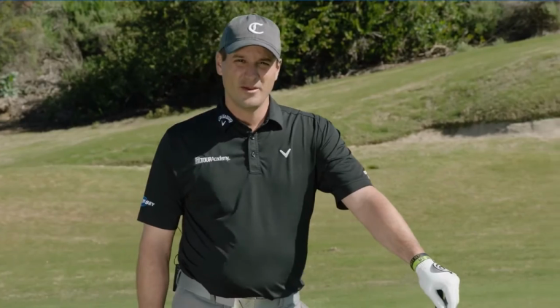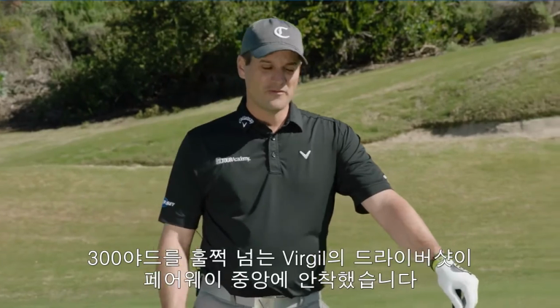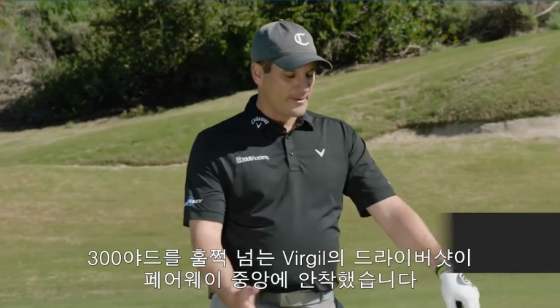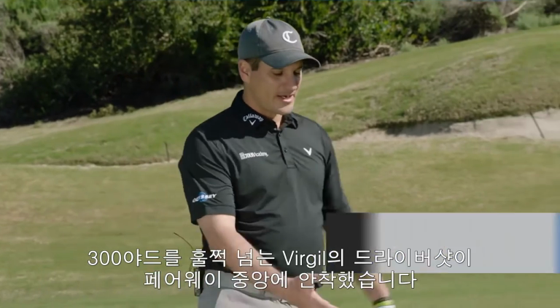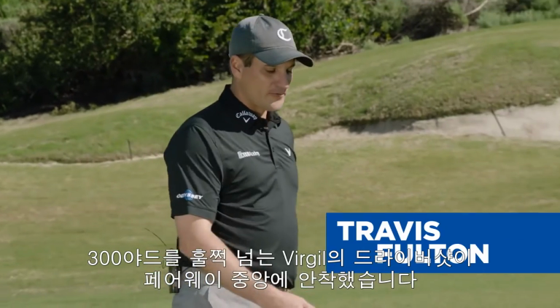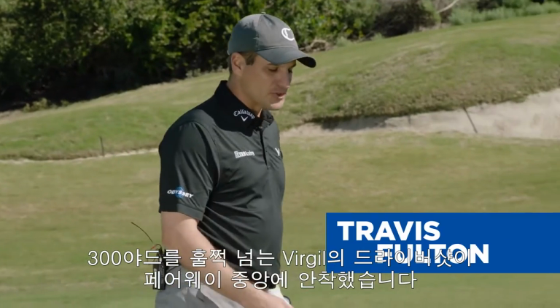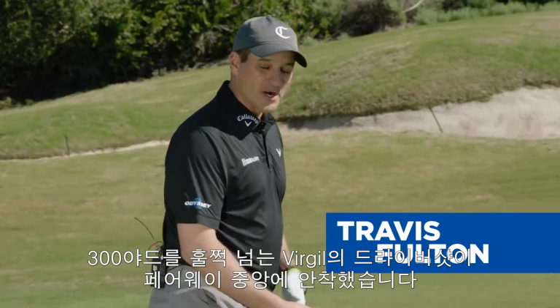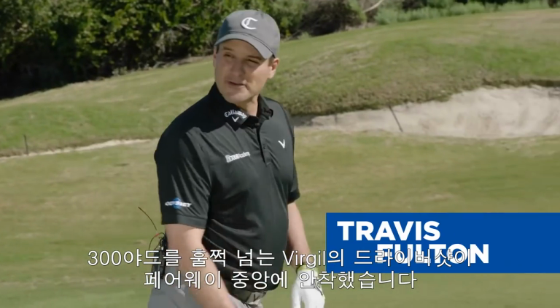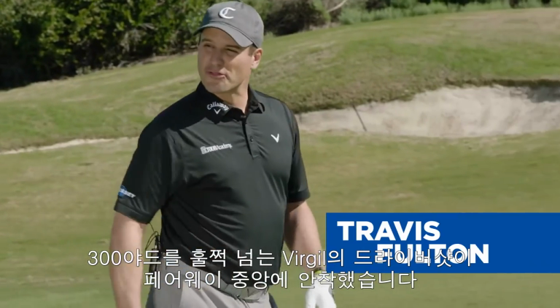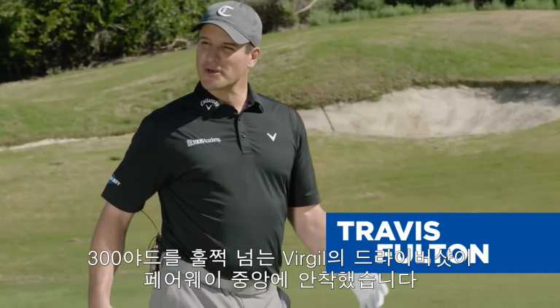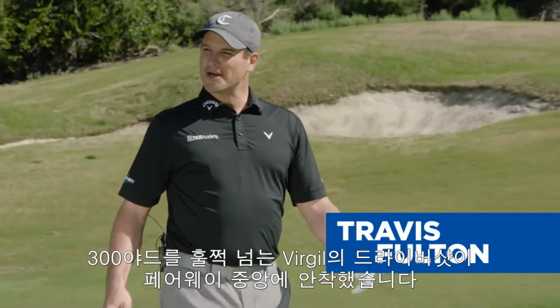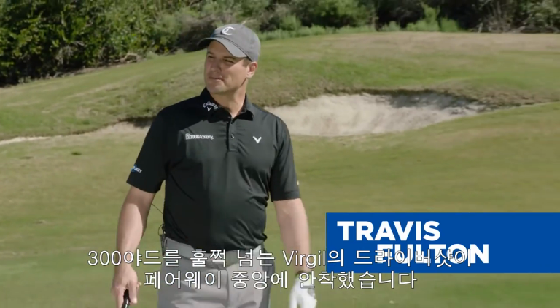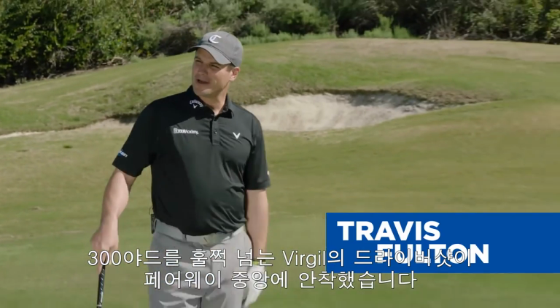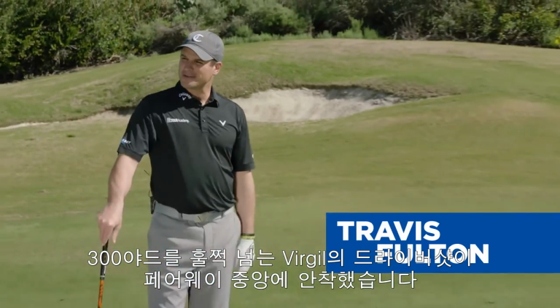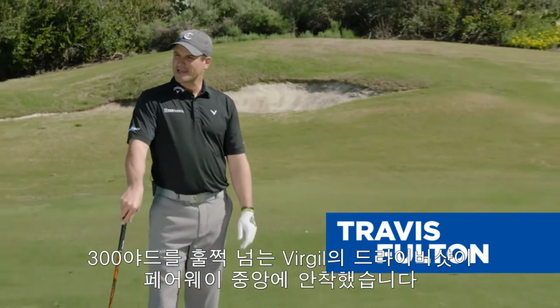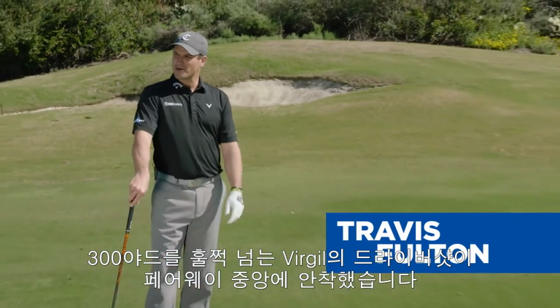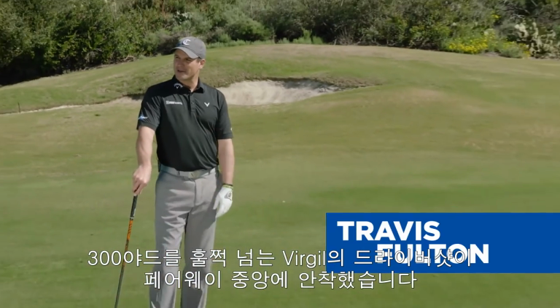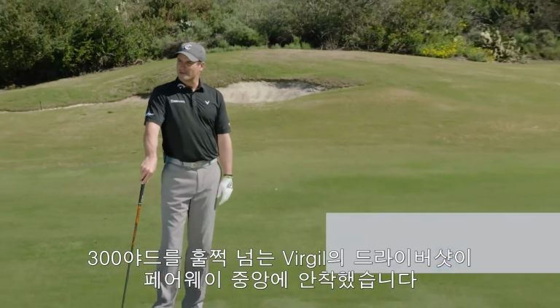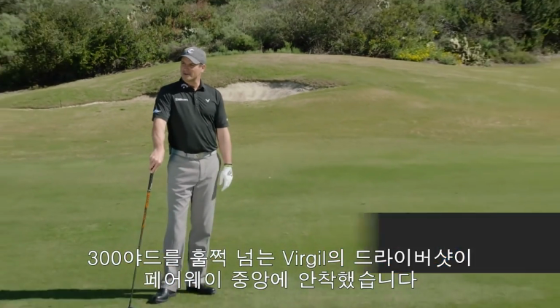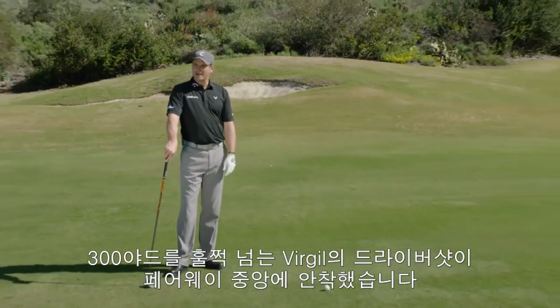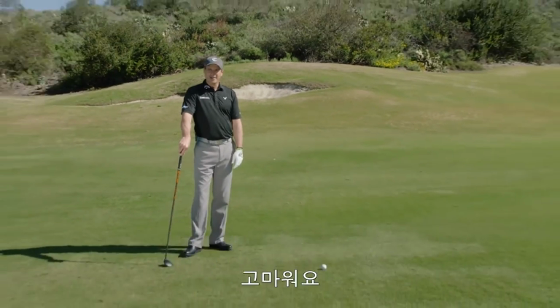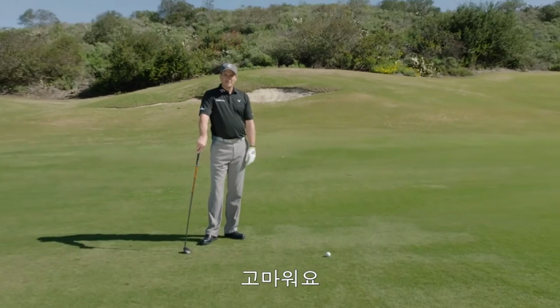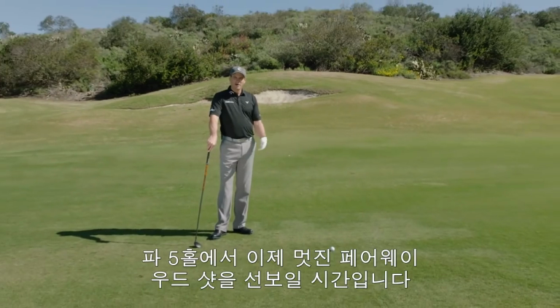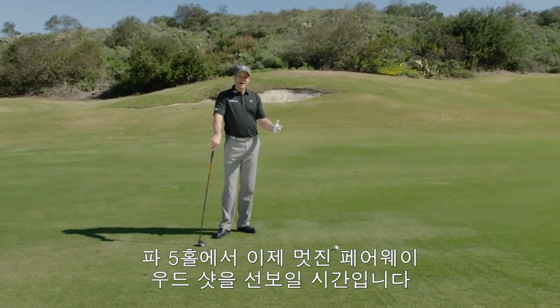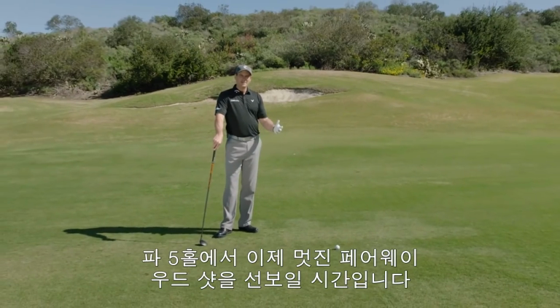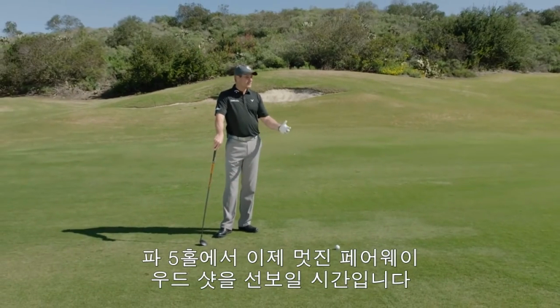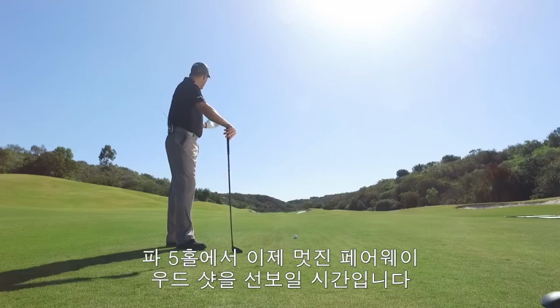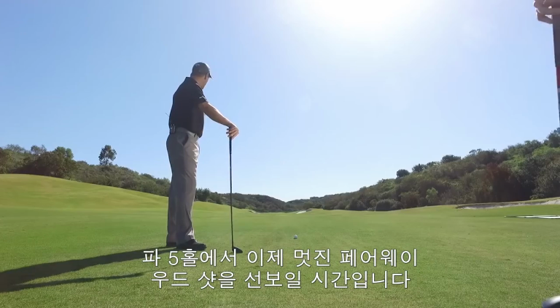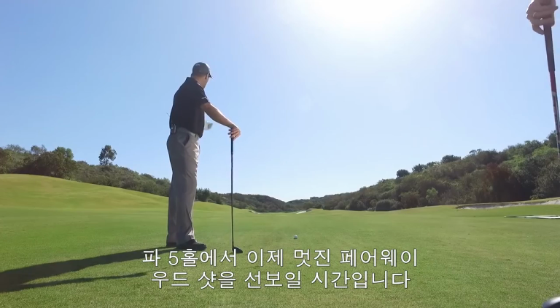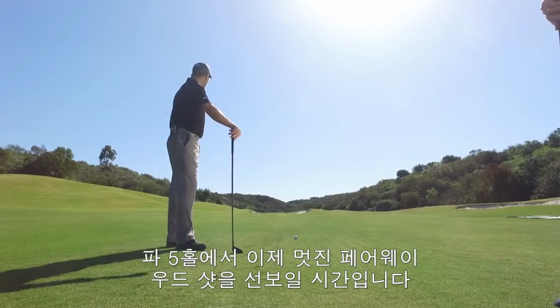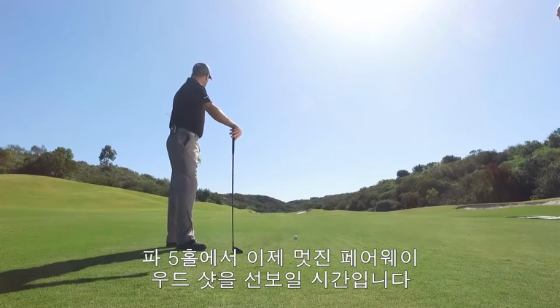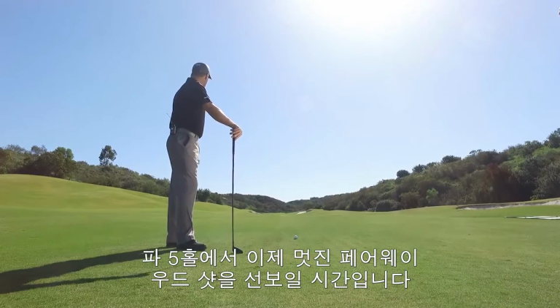Well, we finally made it up to Virgil's Drive here. 300 plus there. Nice poke down the middle. Par 5 — time to go for it in 2.